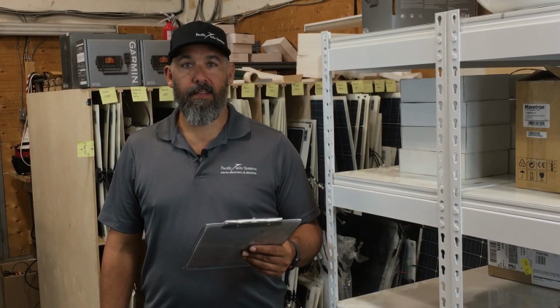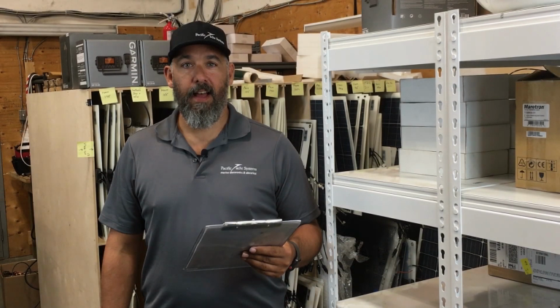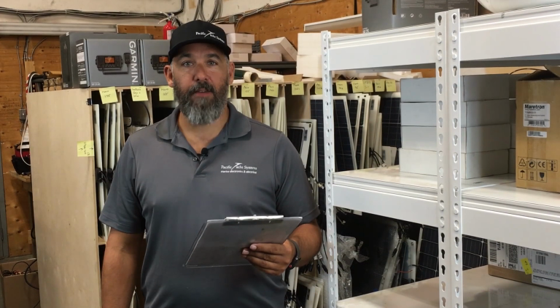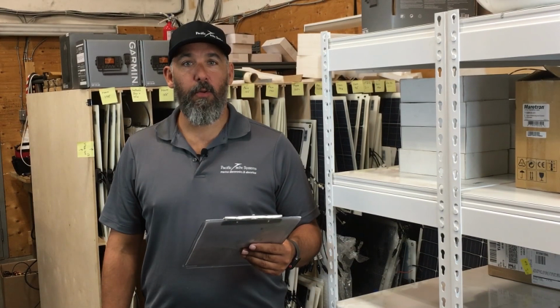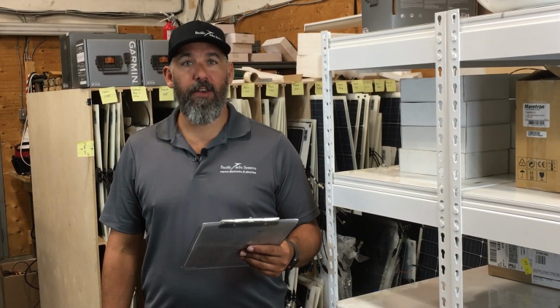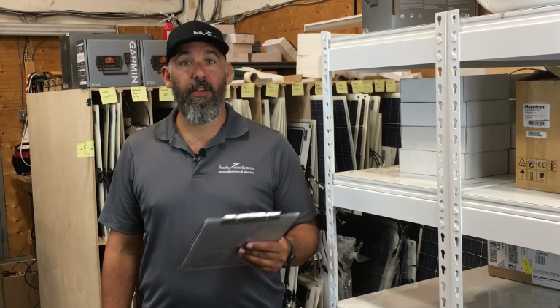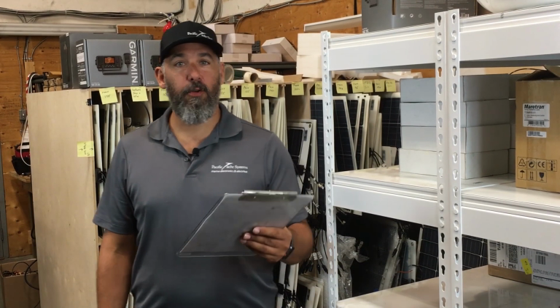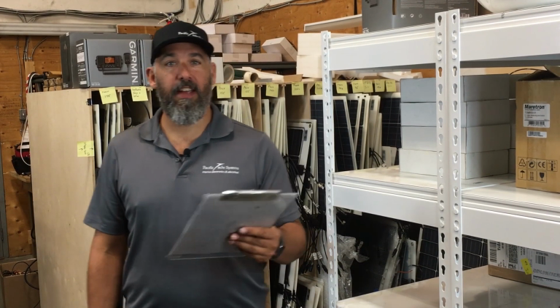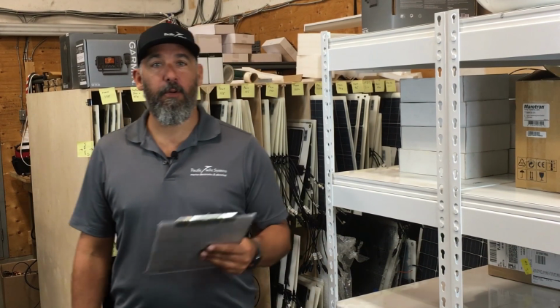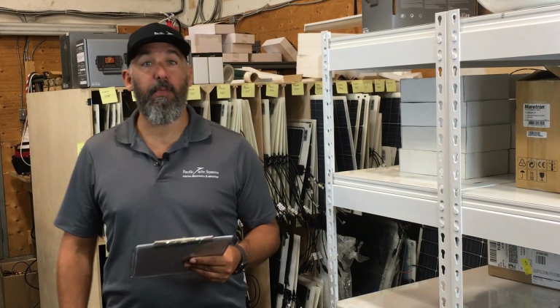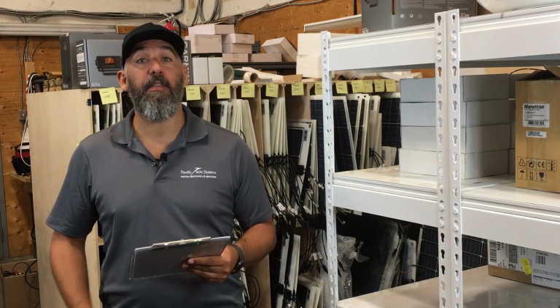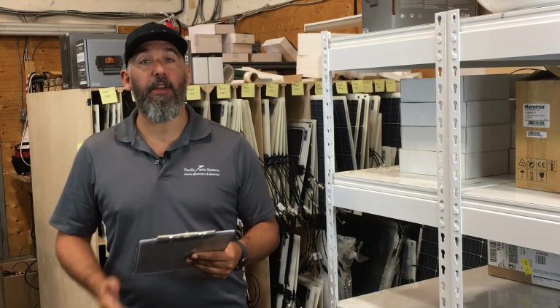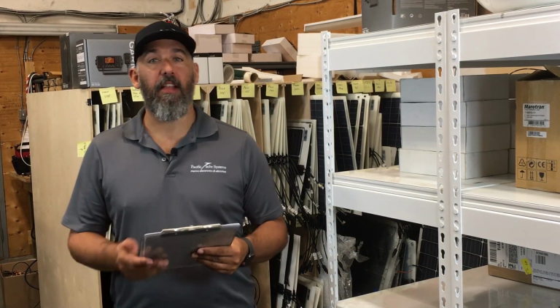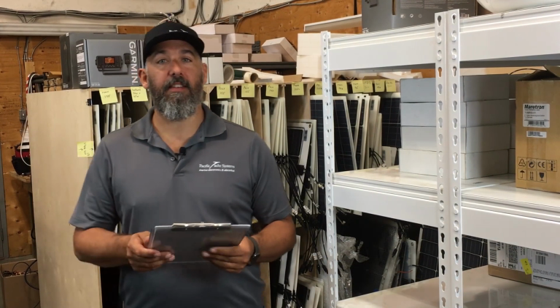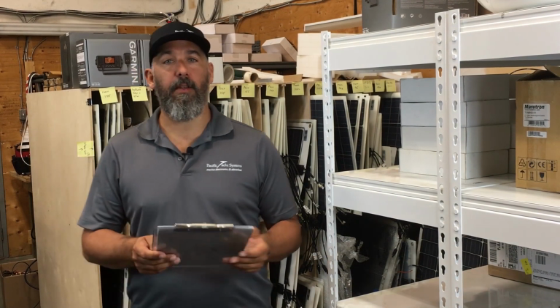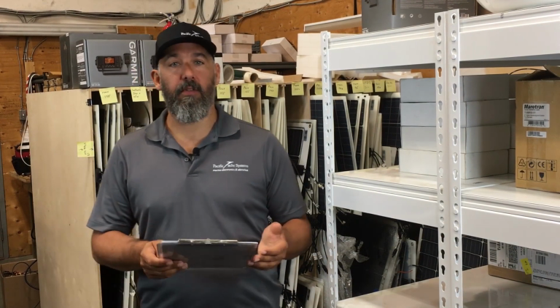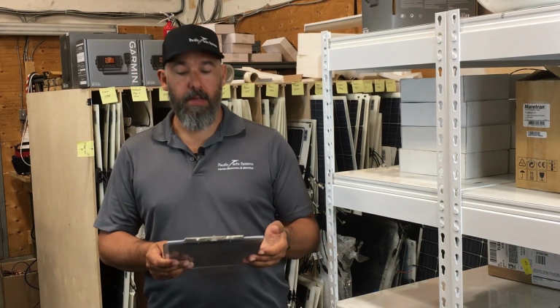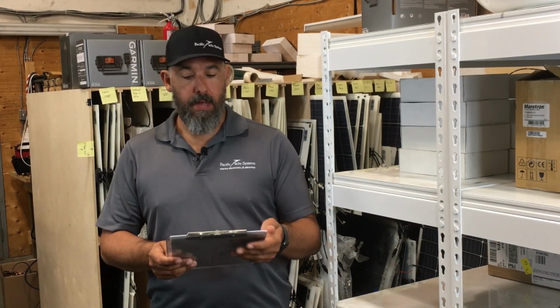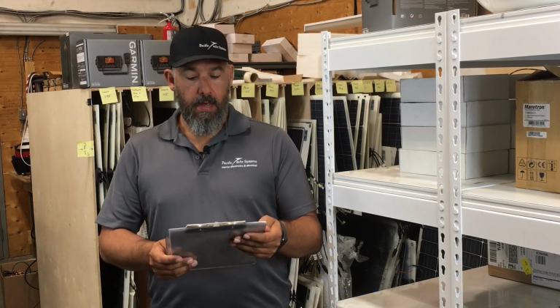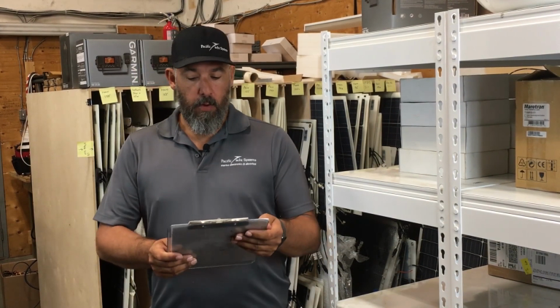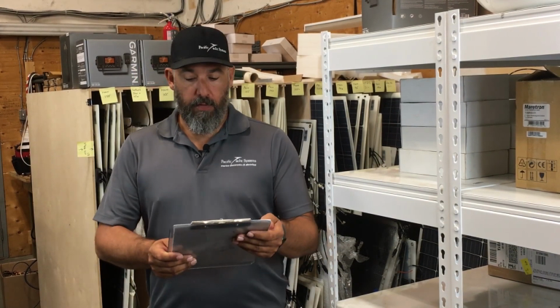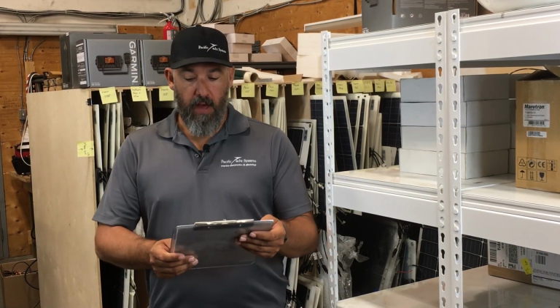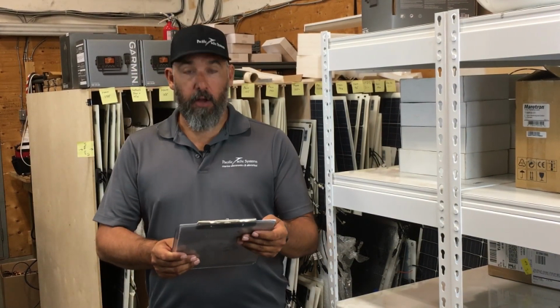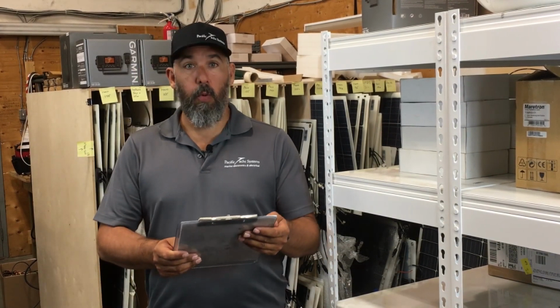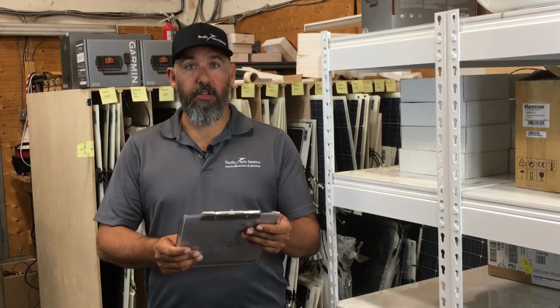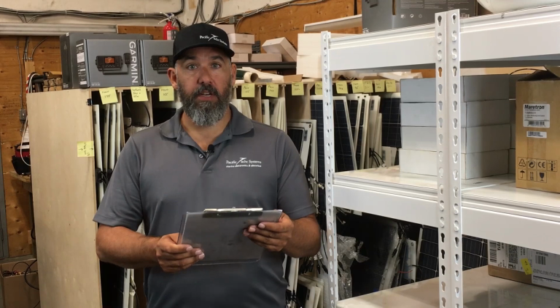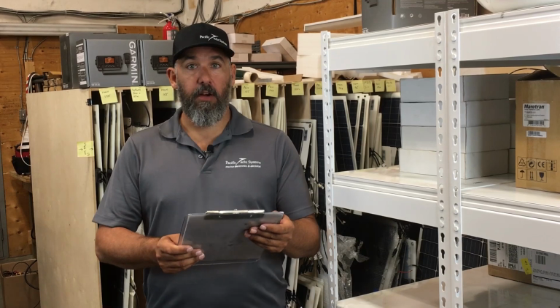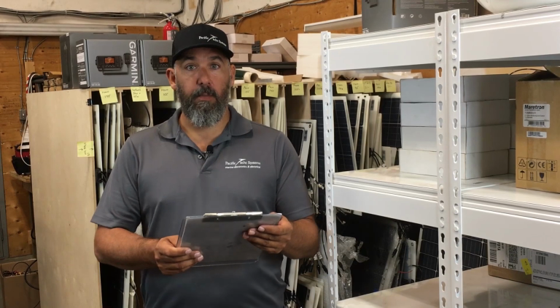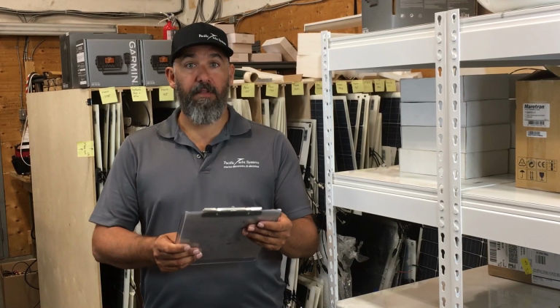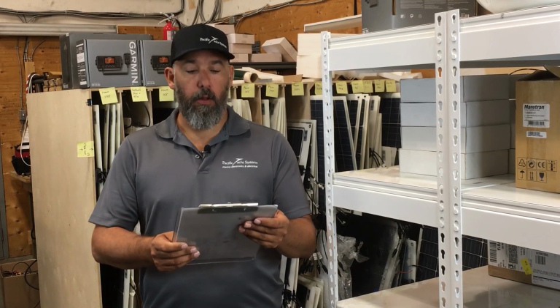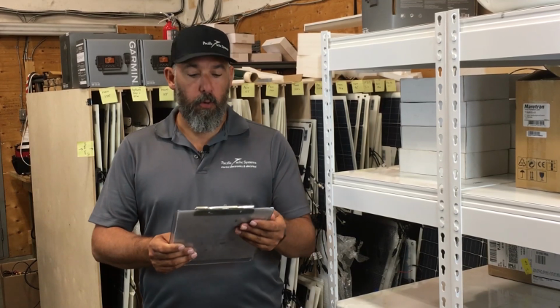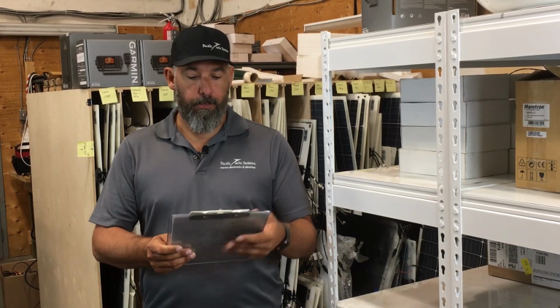Hi everyone. Jeff Cote here with Pacific Yacht Systems. We've got a question here from a fellow boater.